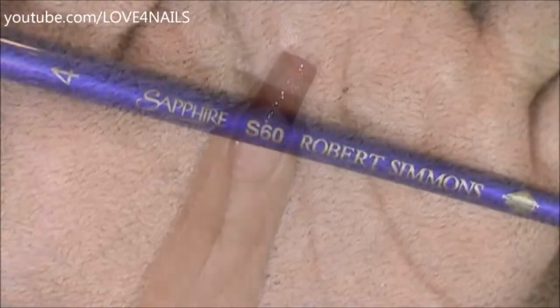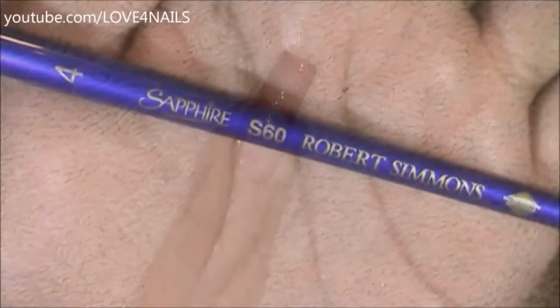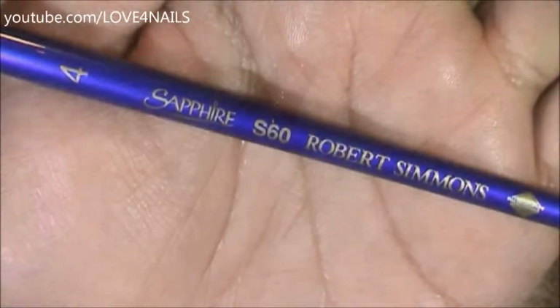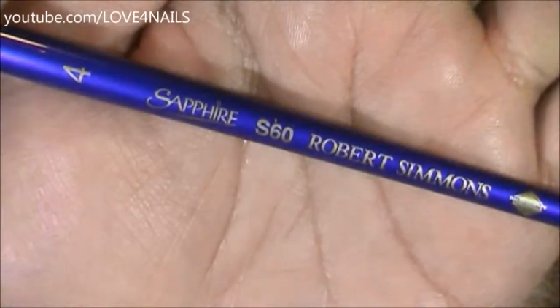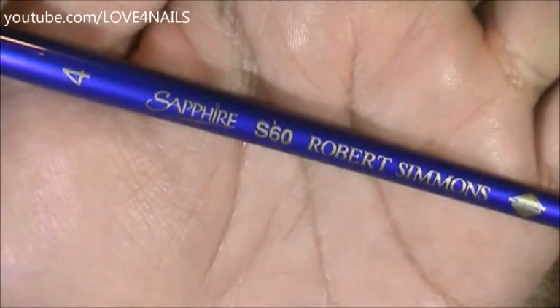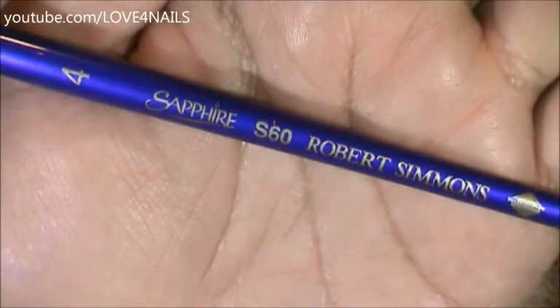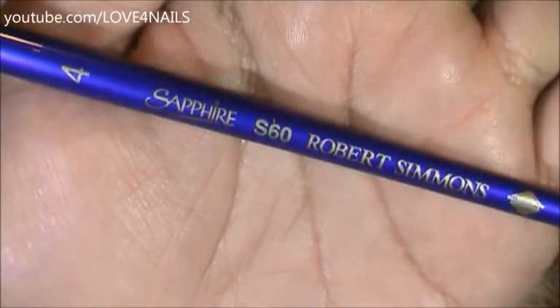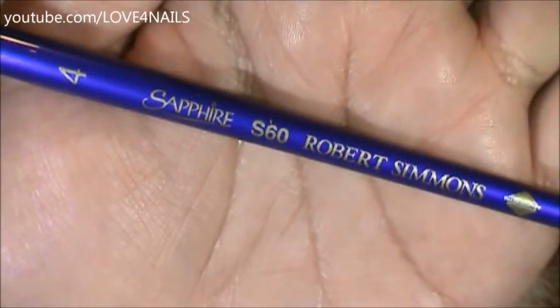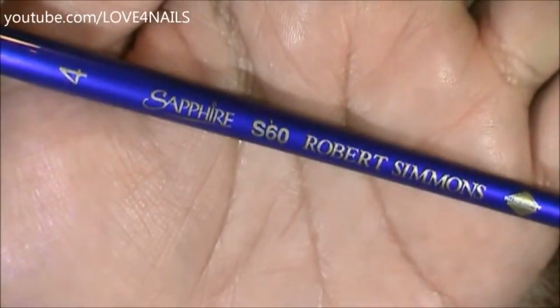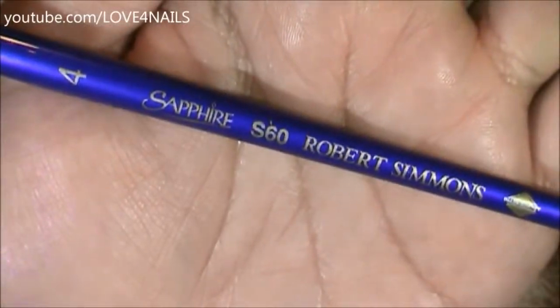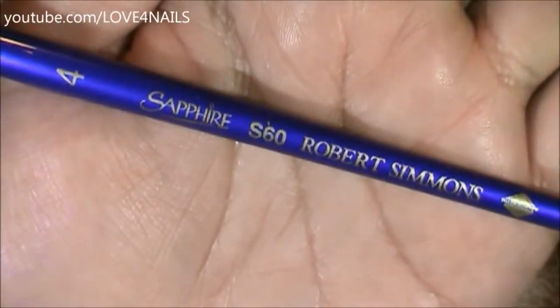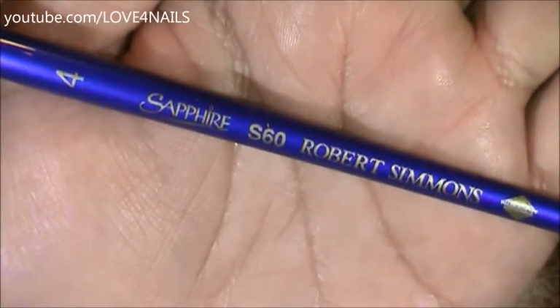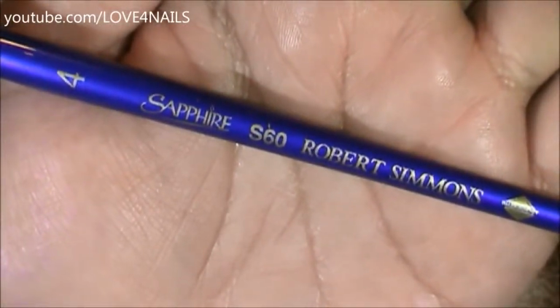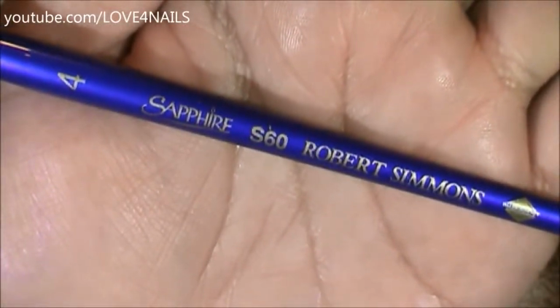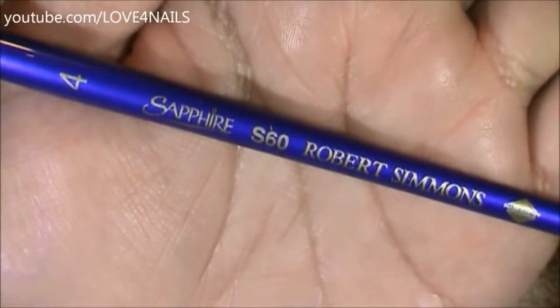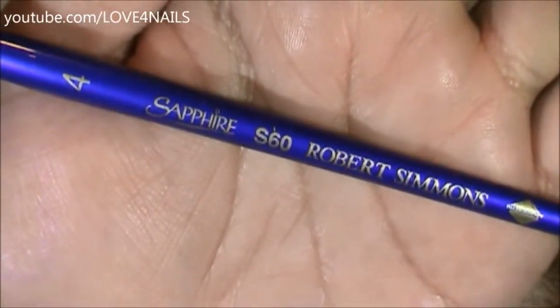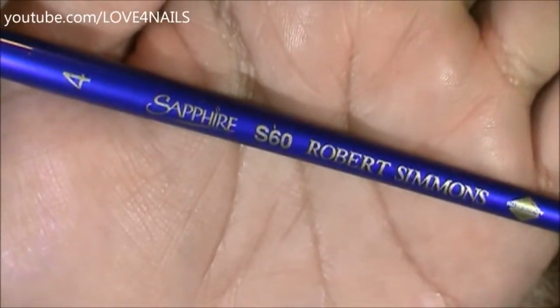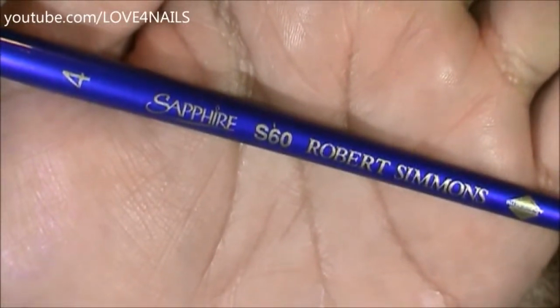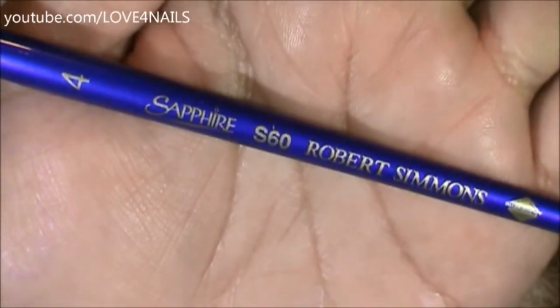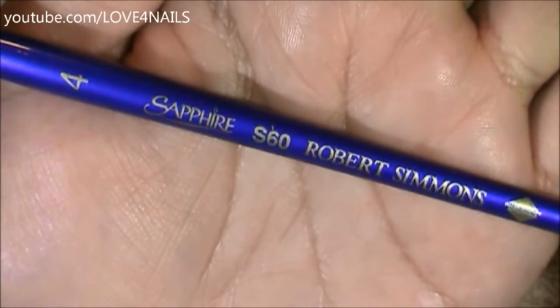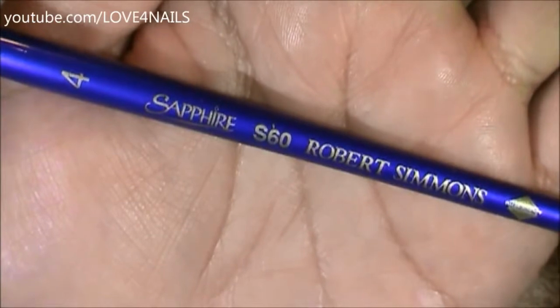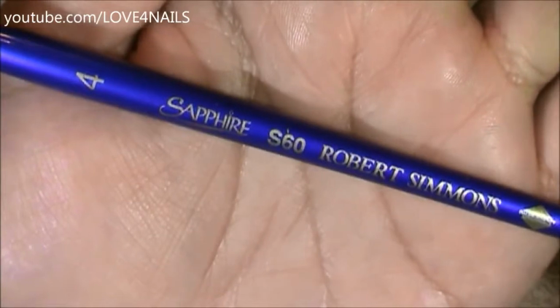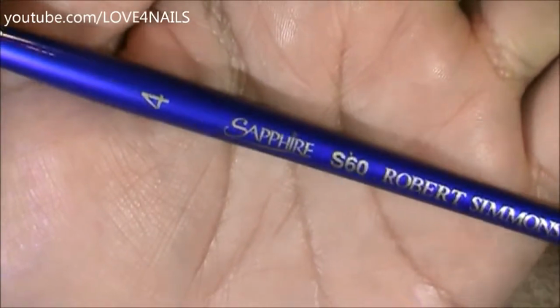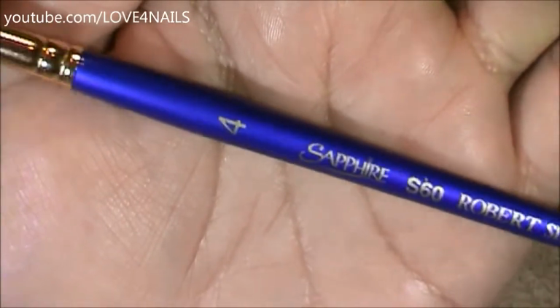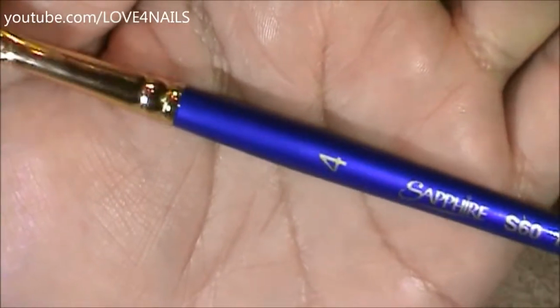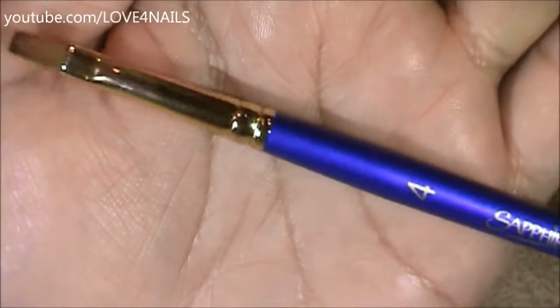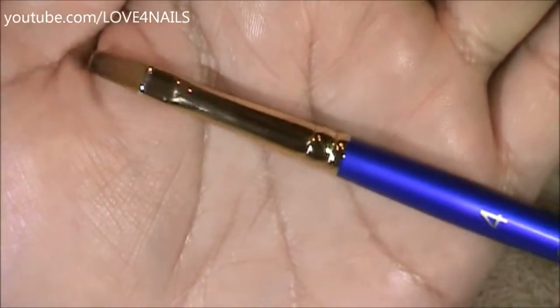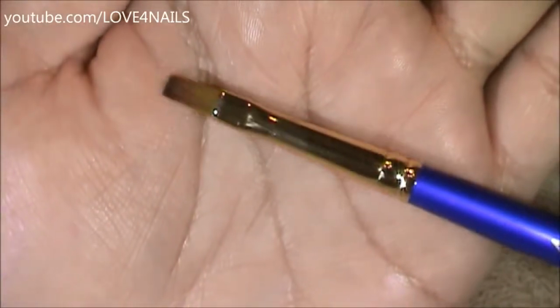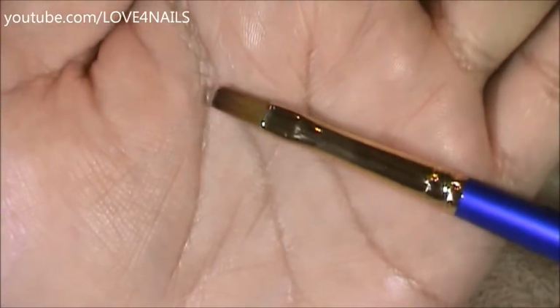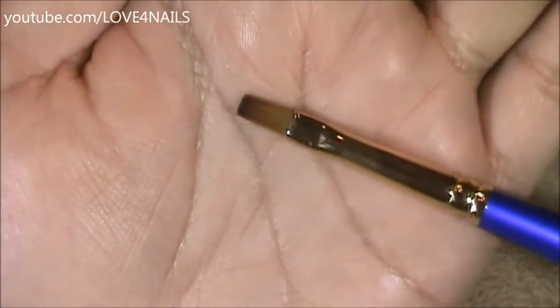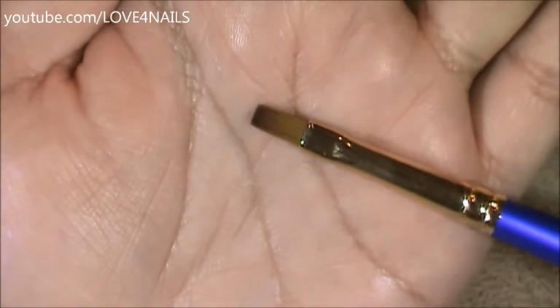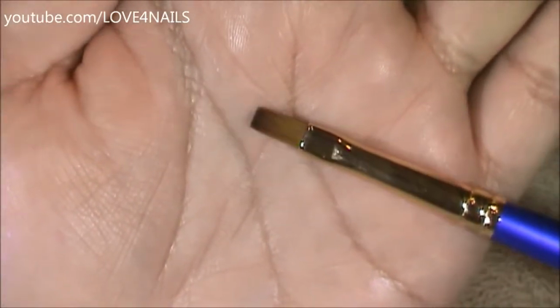This is the brush brand and size I'm going to be using to paint my one stroke flower, and this is what the tip looks like.